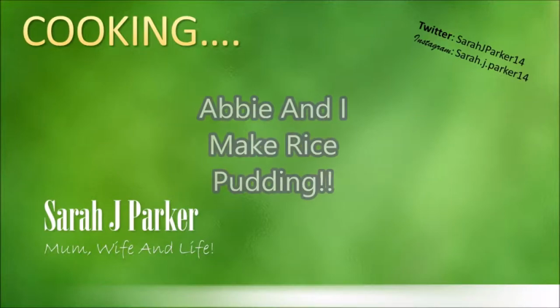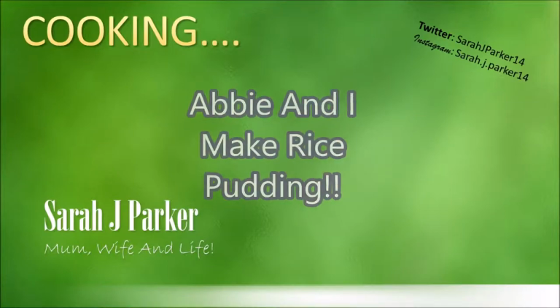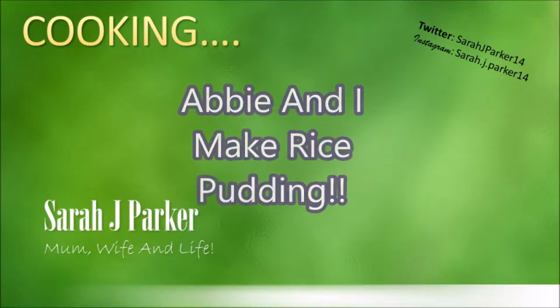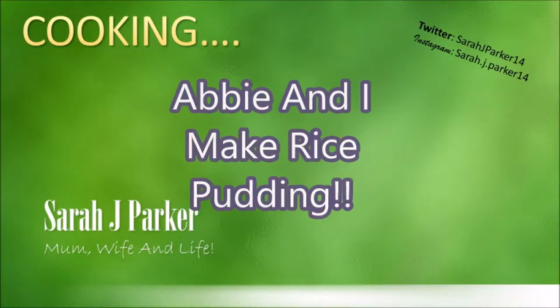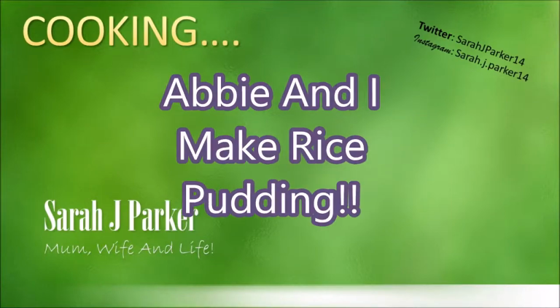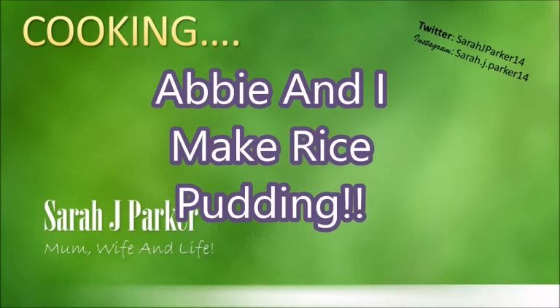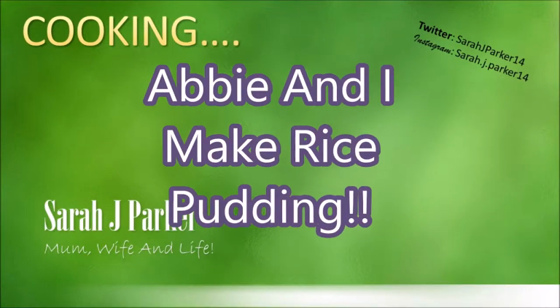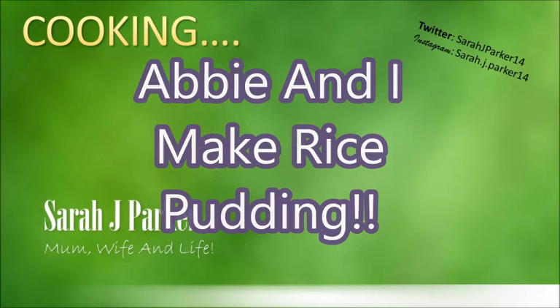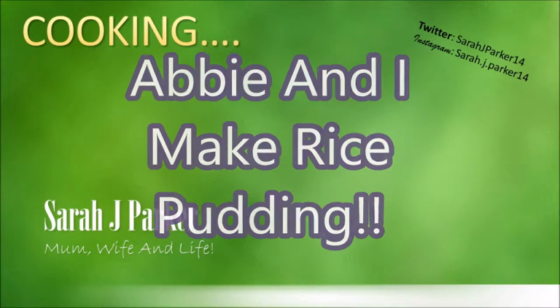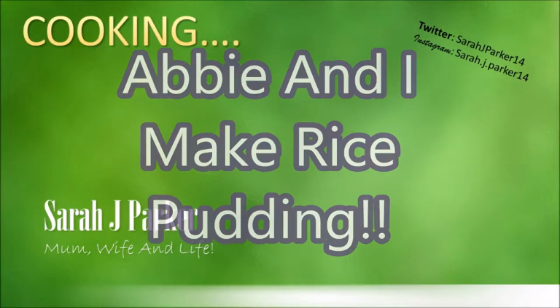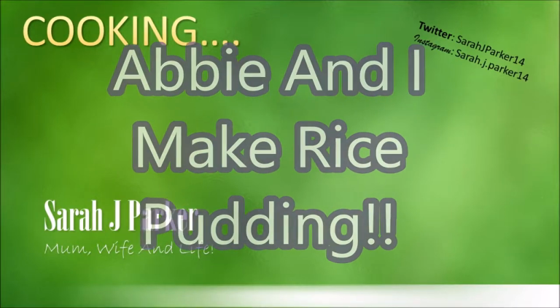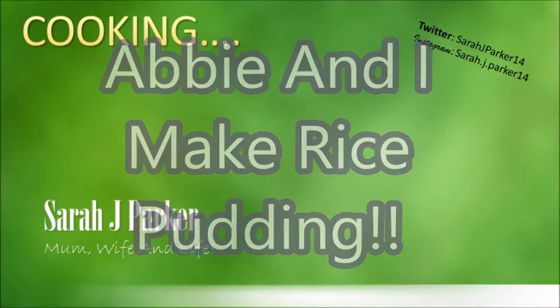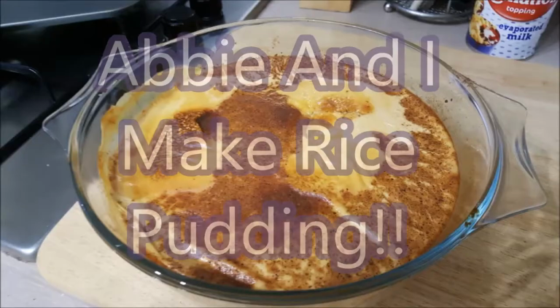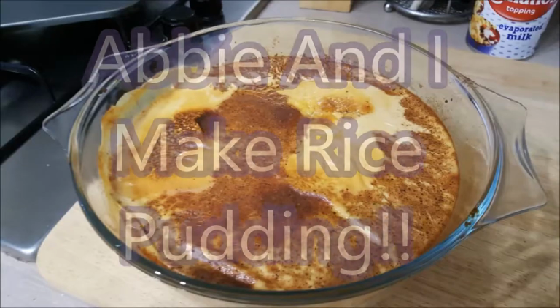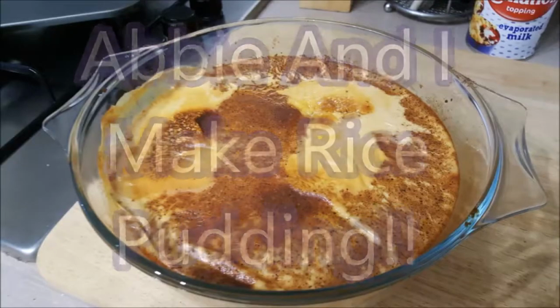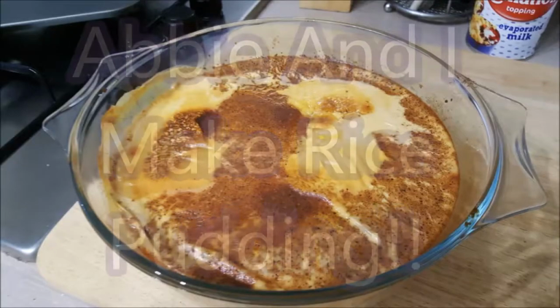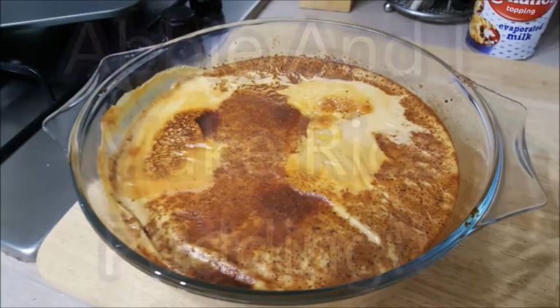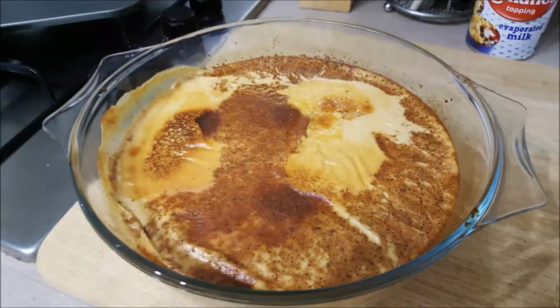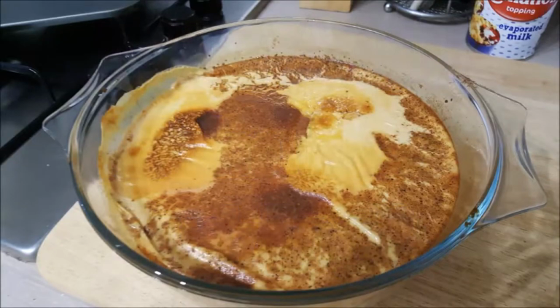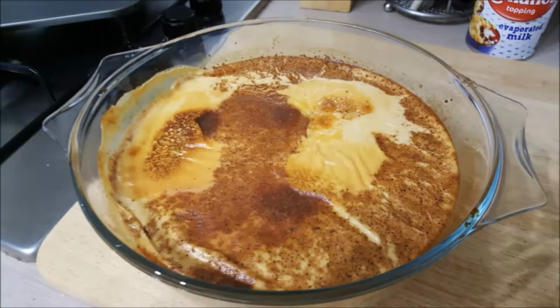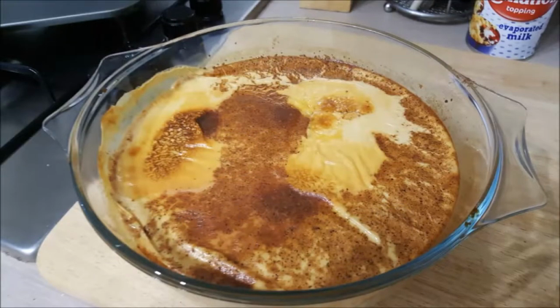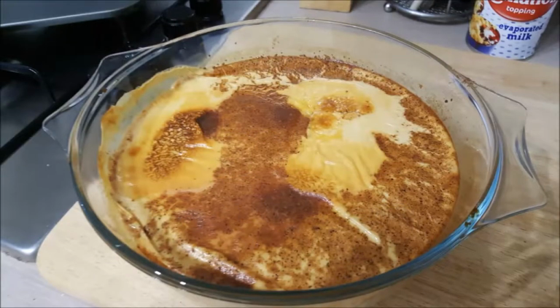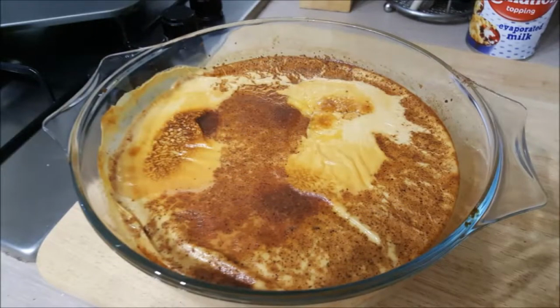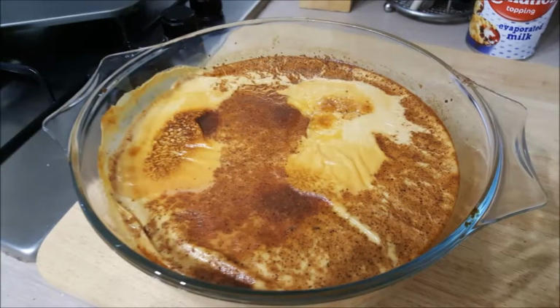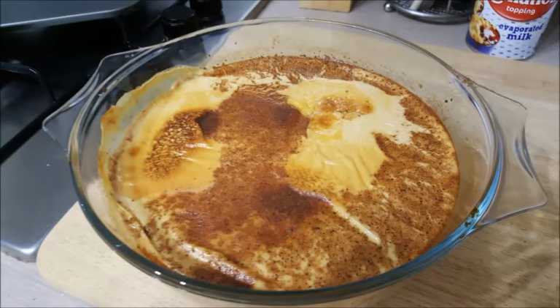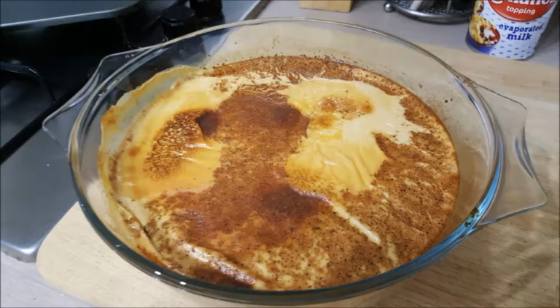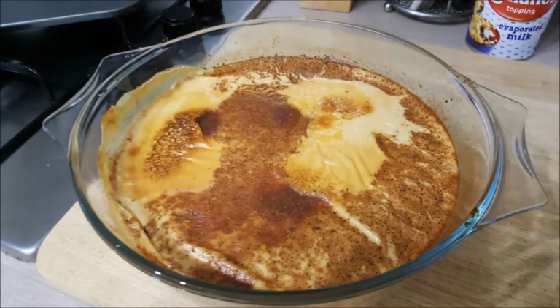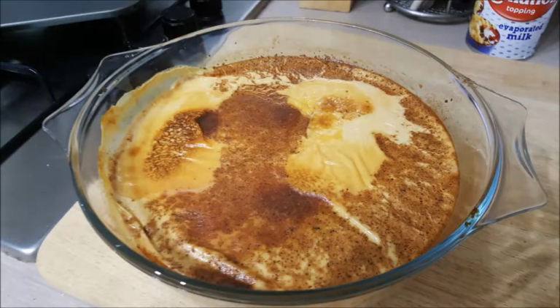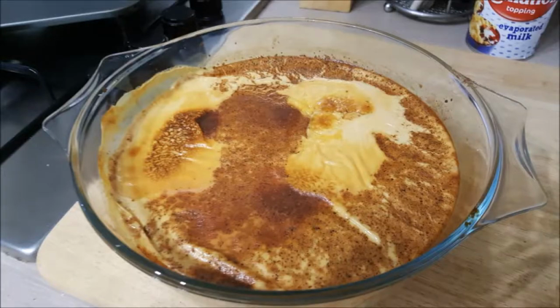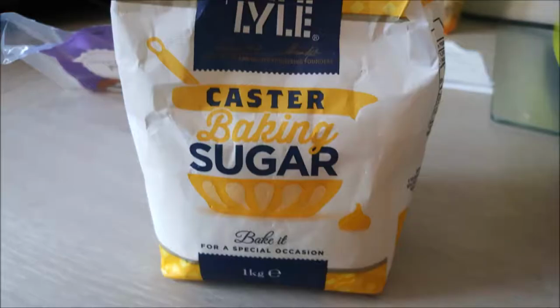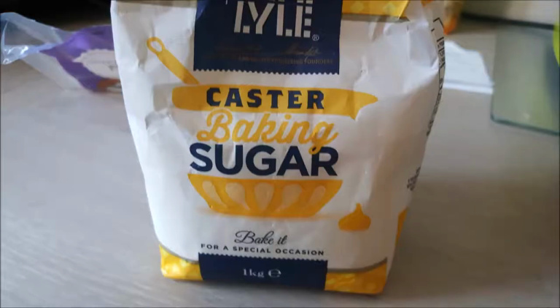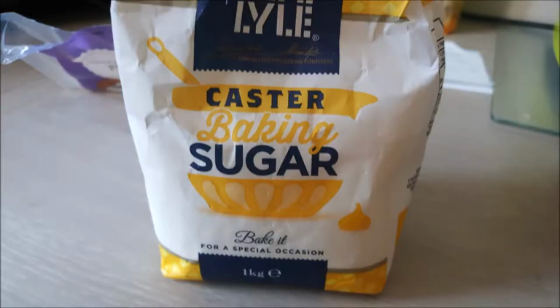Hi guys, here's Brian and Abby's video on how we made our own rice pudding at home.